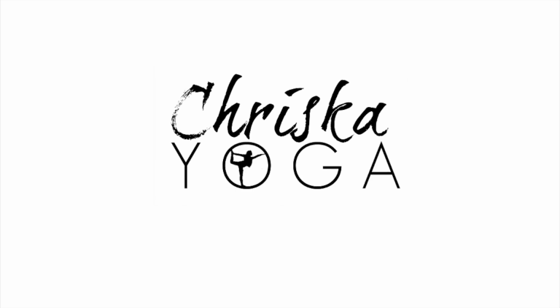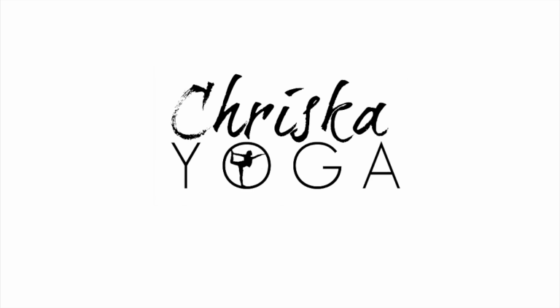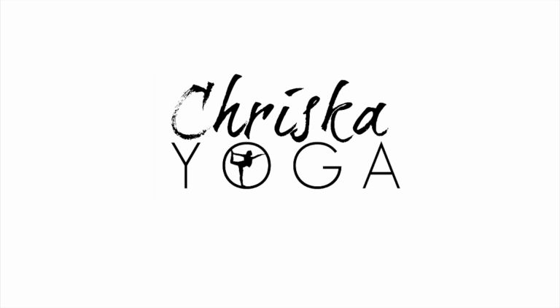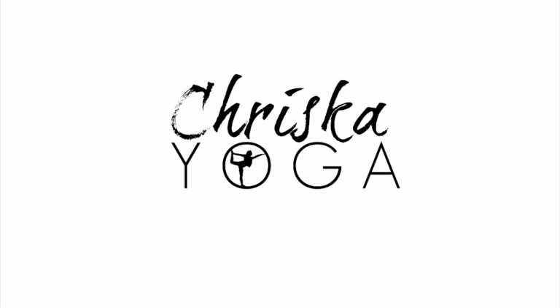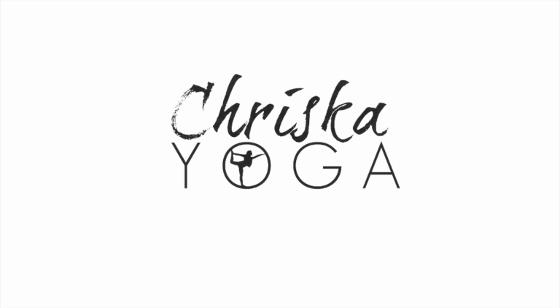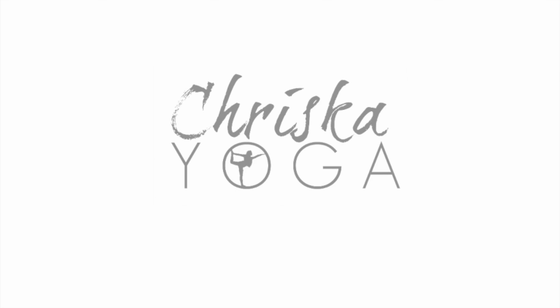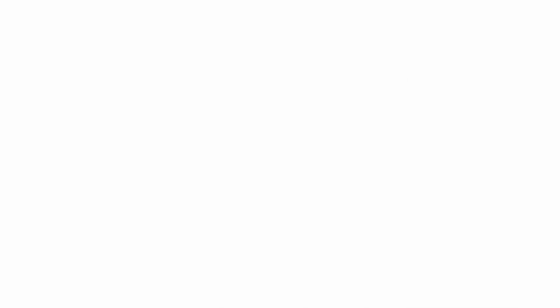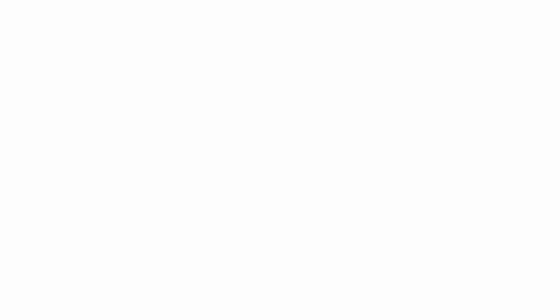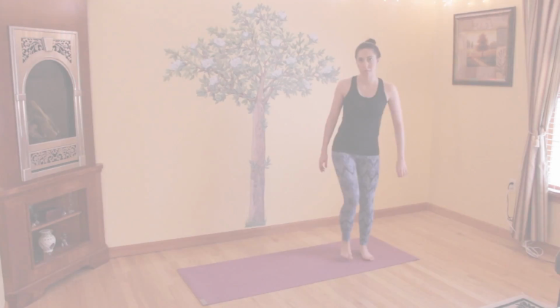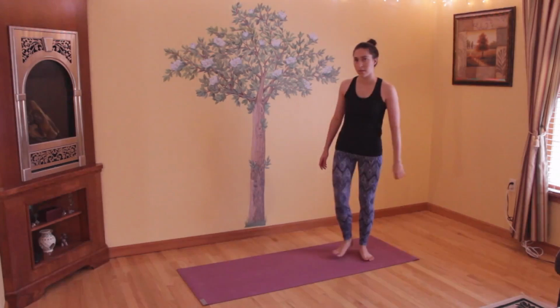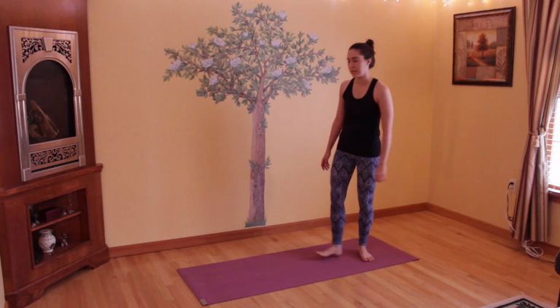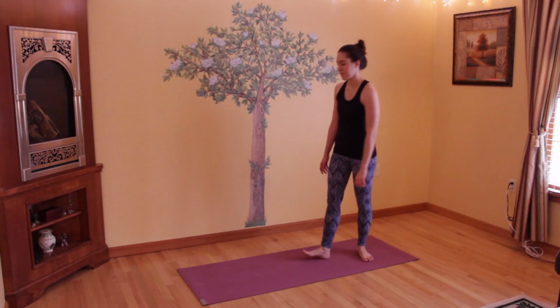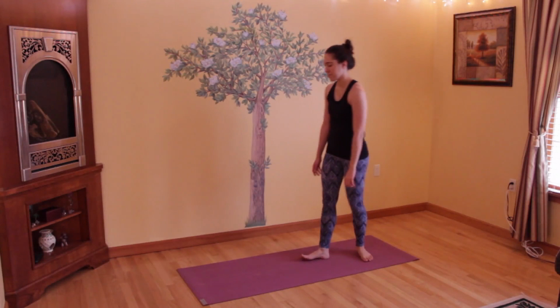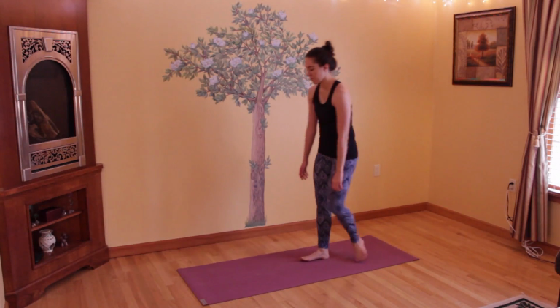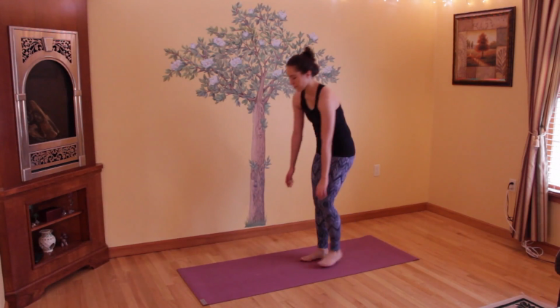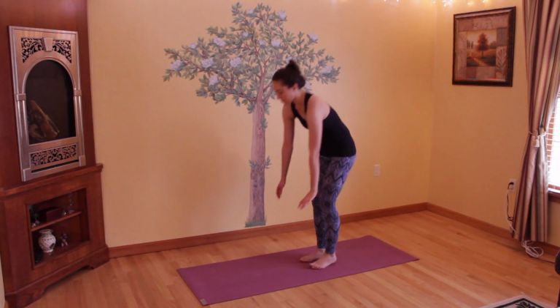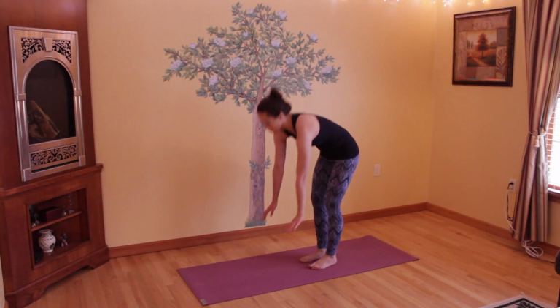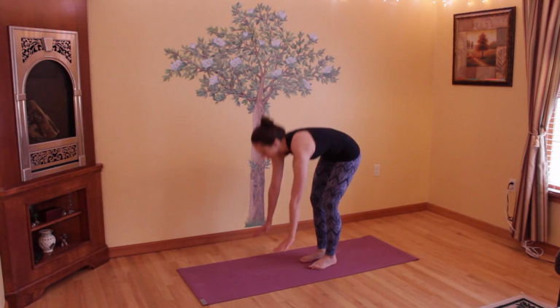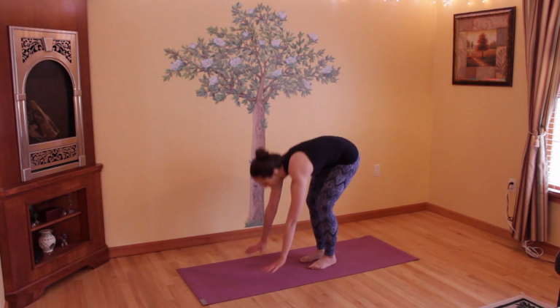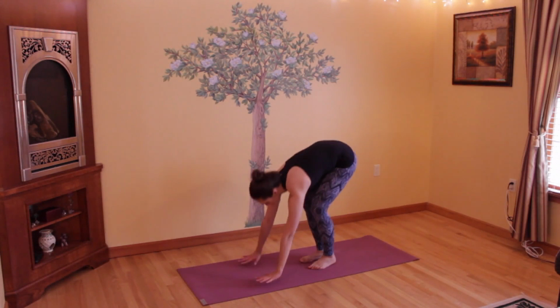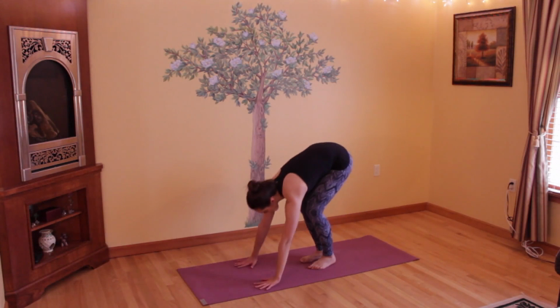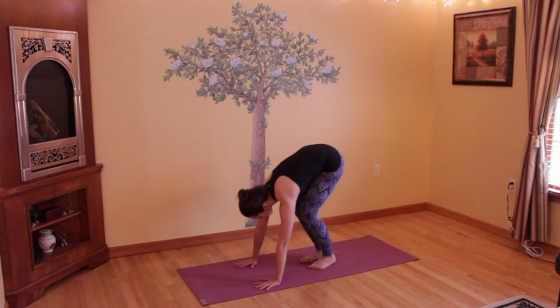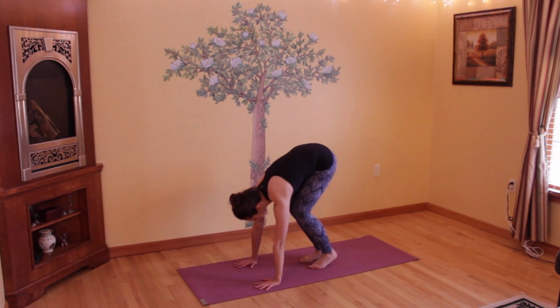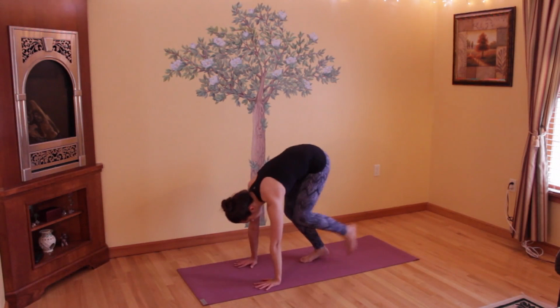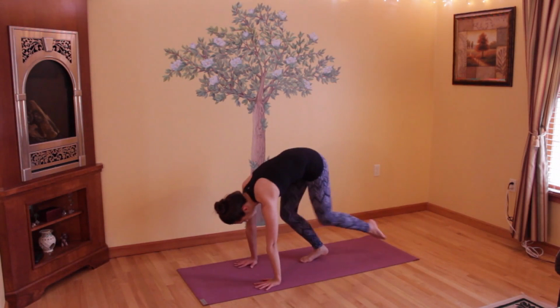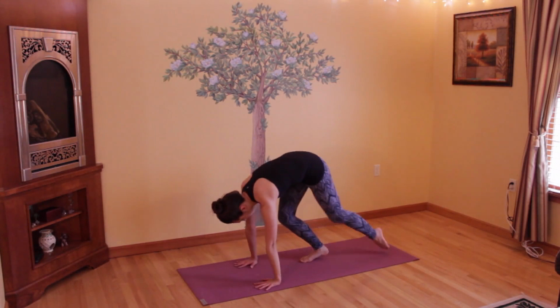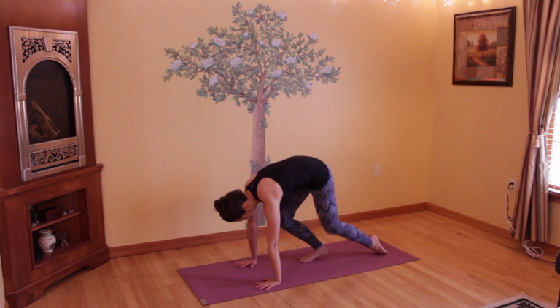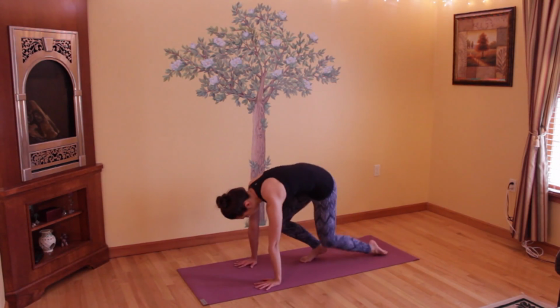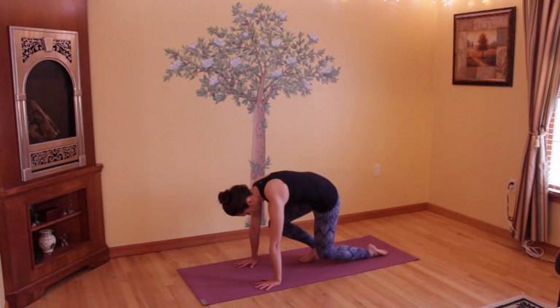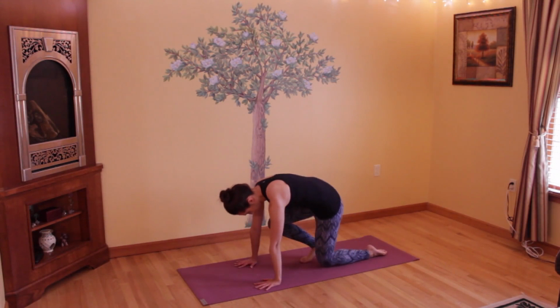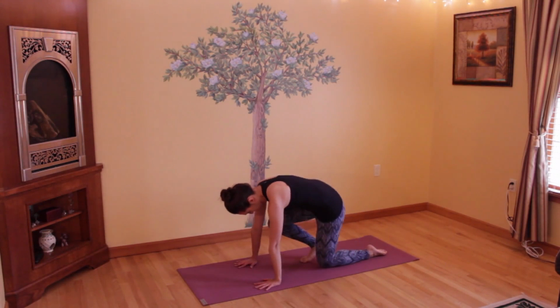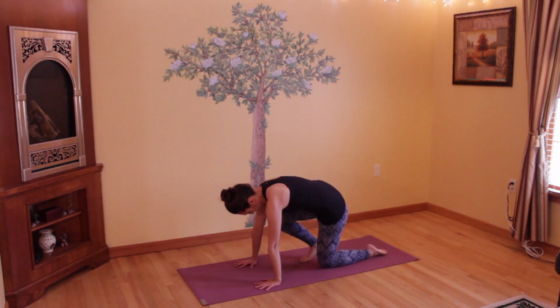Hi, it's Kristina, and today we'll be doing an energizing morning yoga routine.